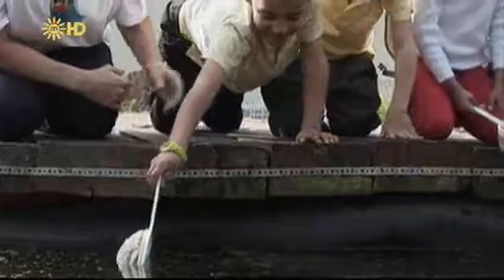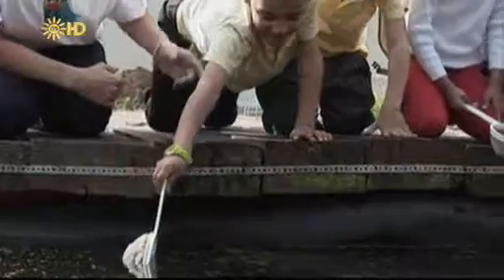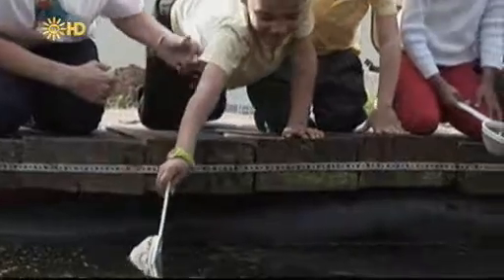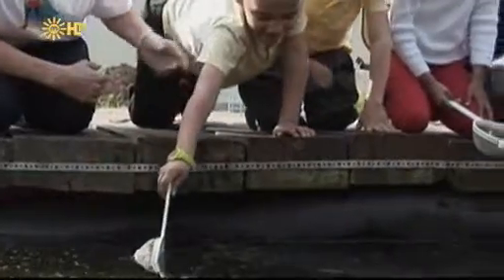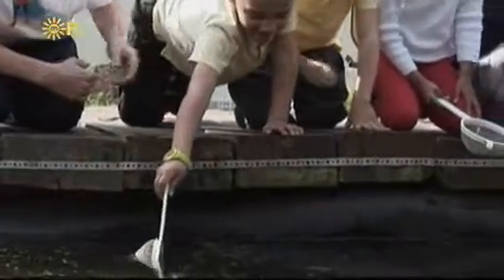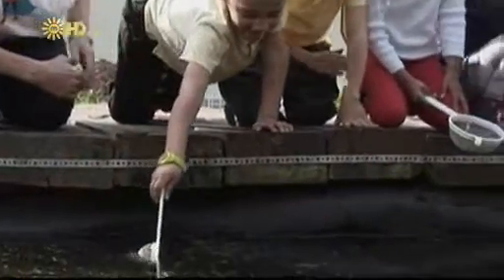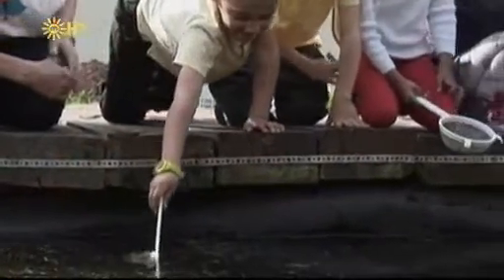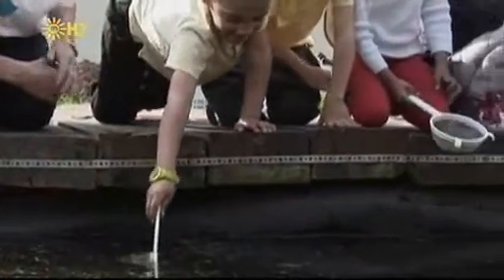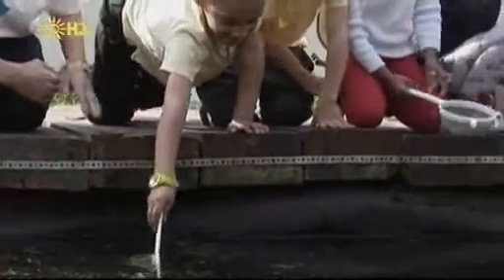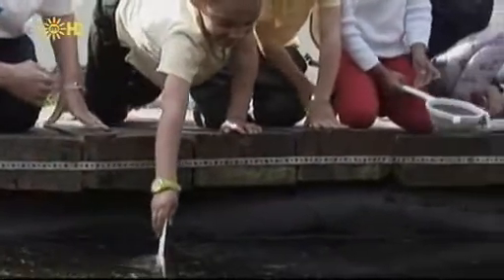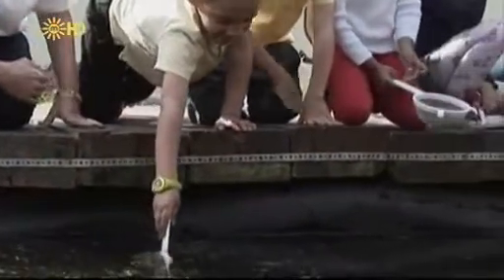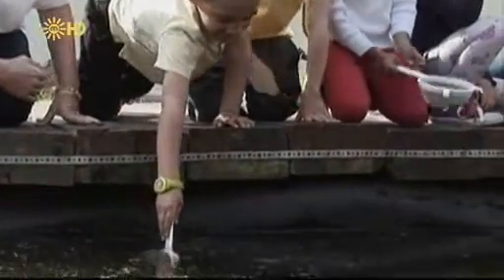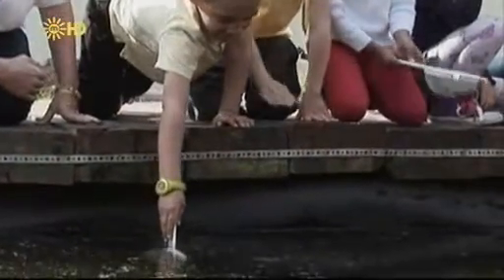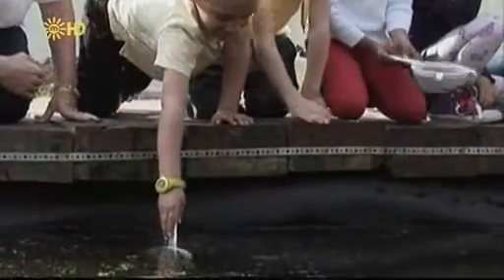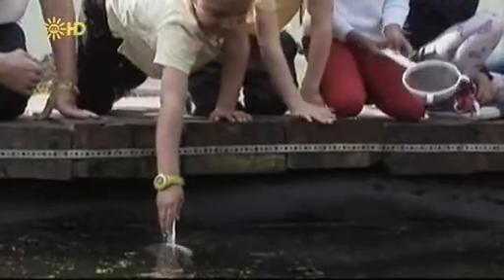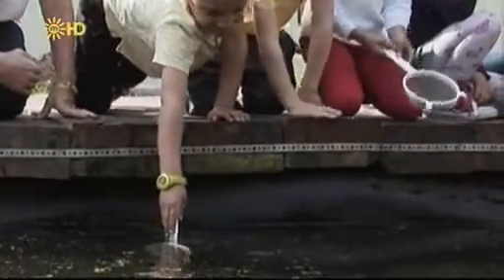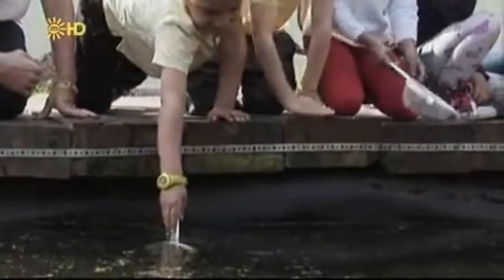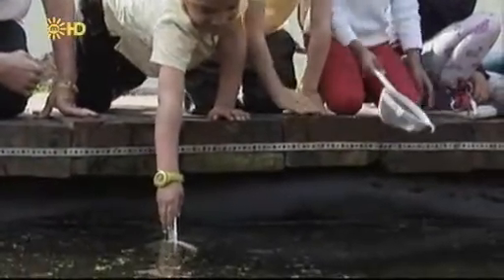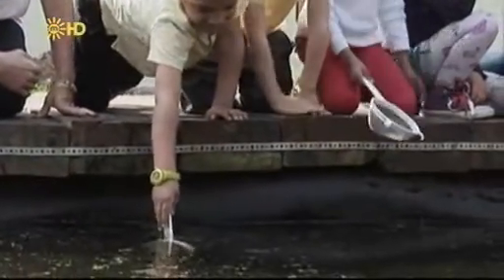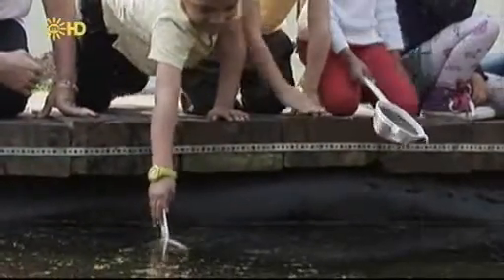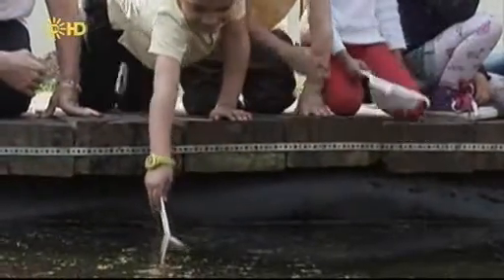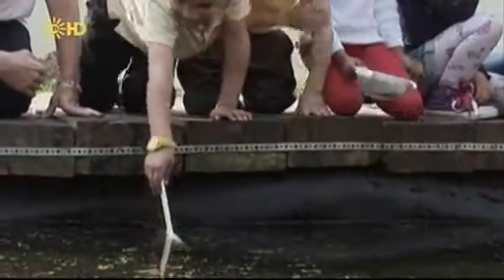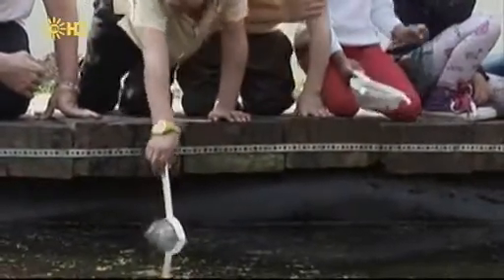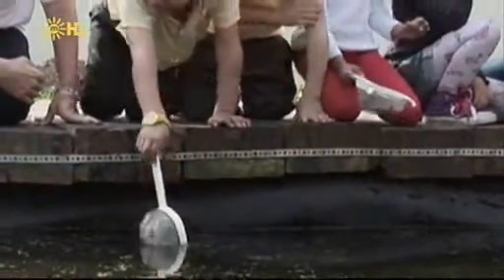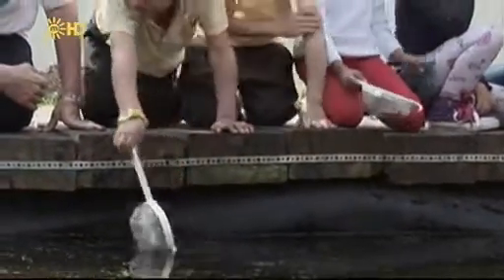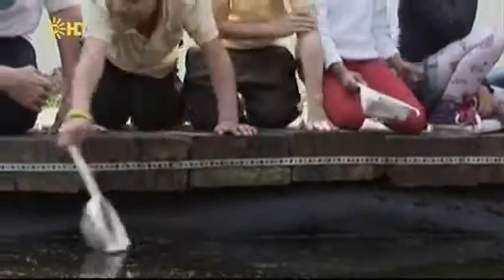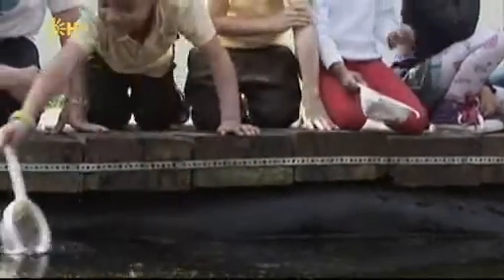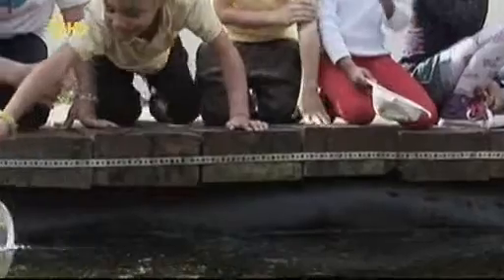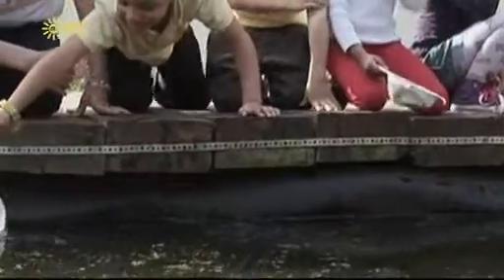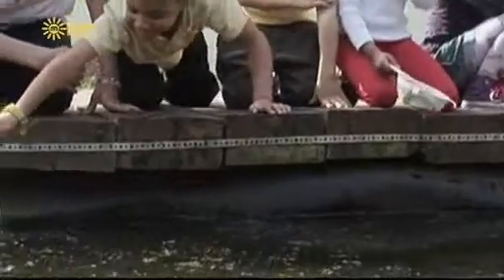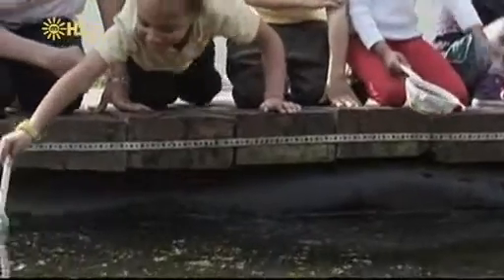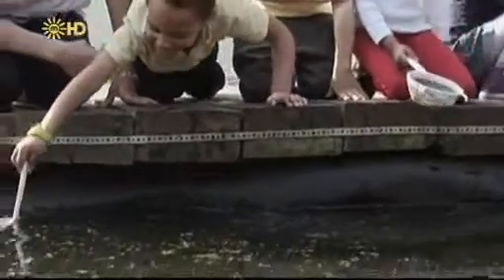Remember to always pond dip with a grown-up. When you're pond dipping, always kneel on the ground so you don't fall in.